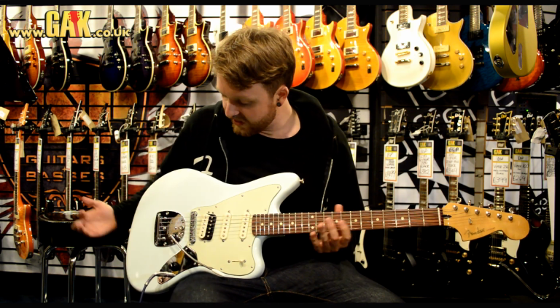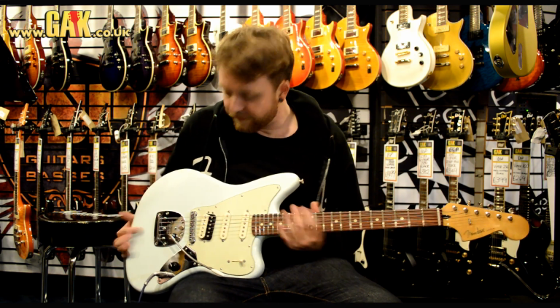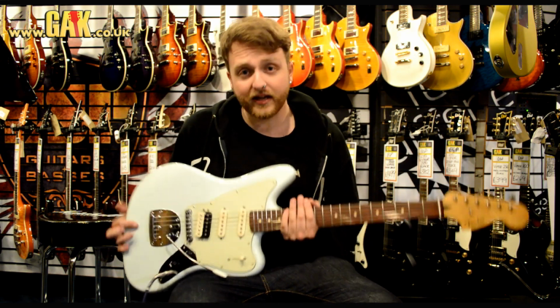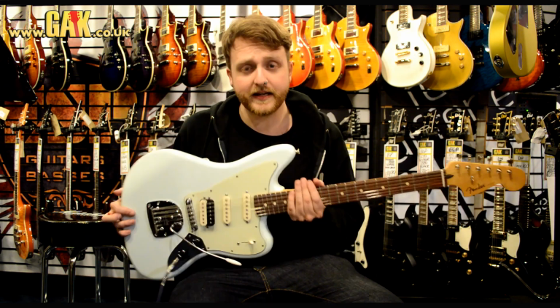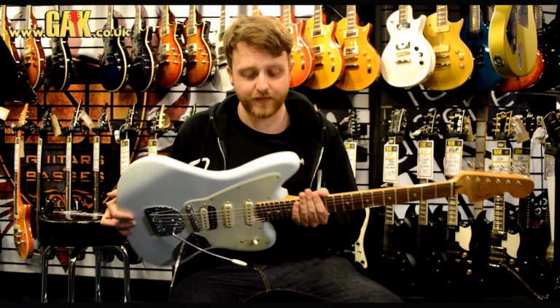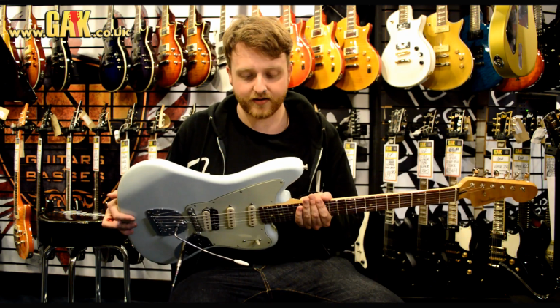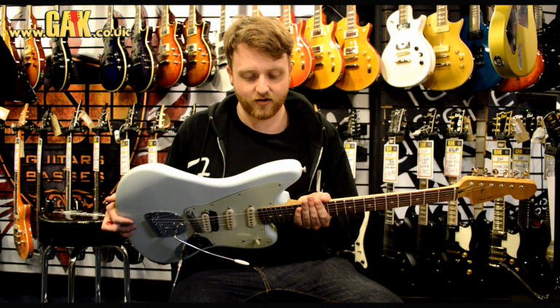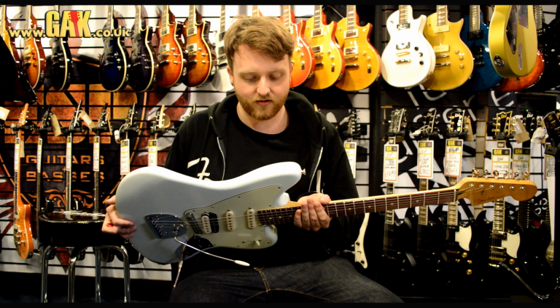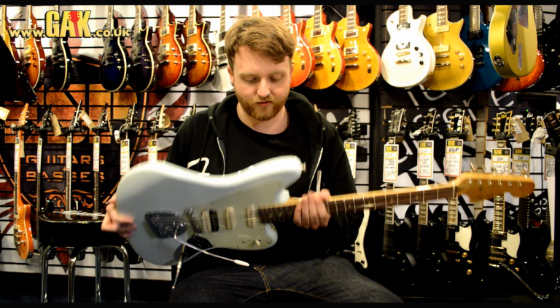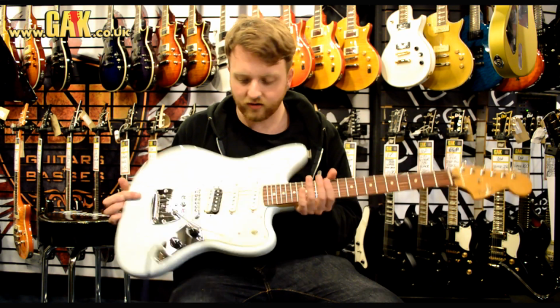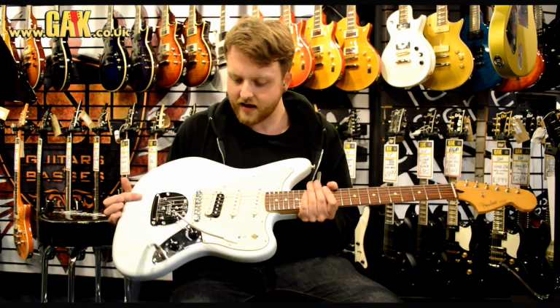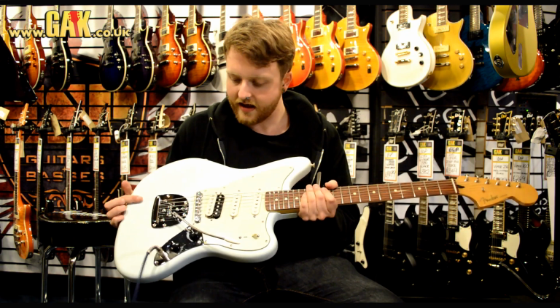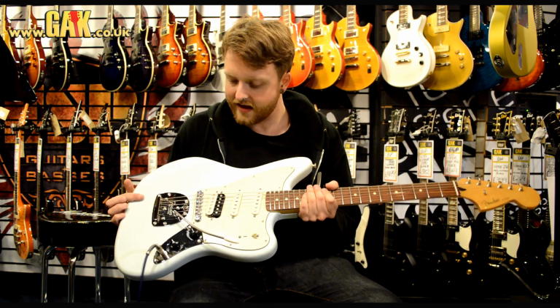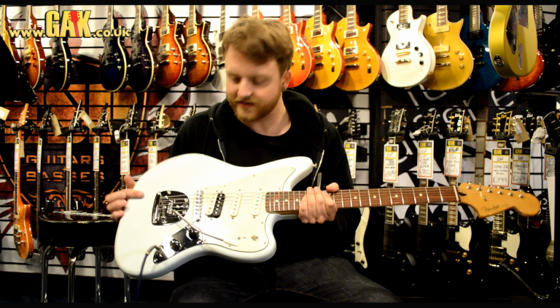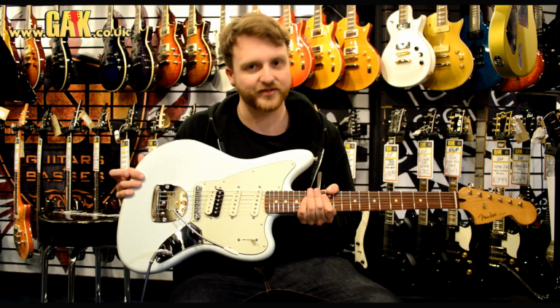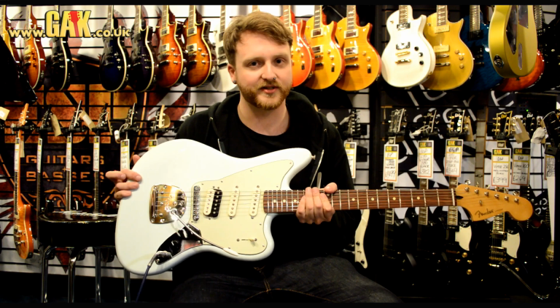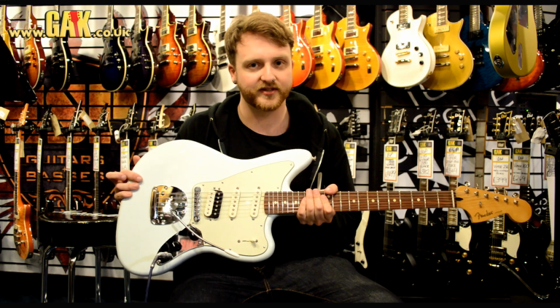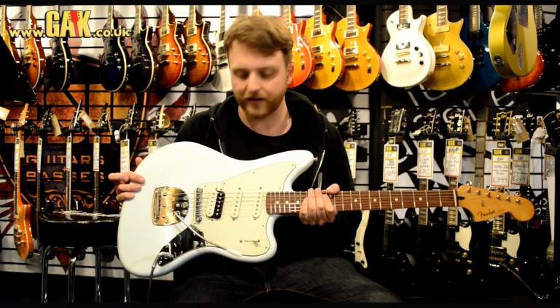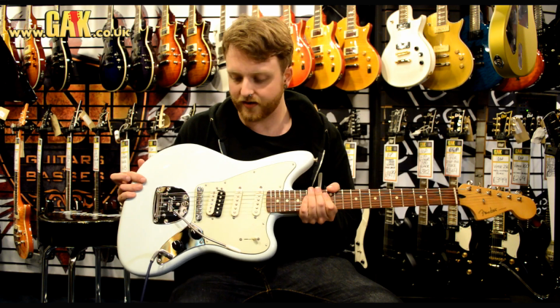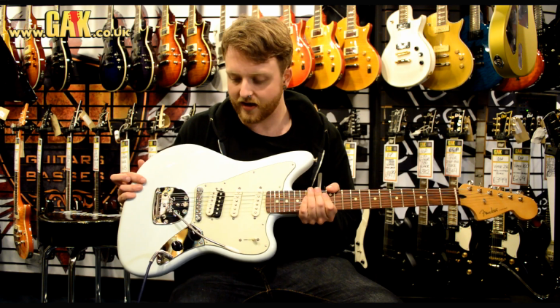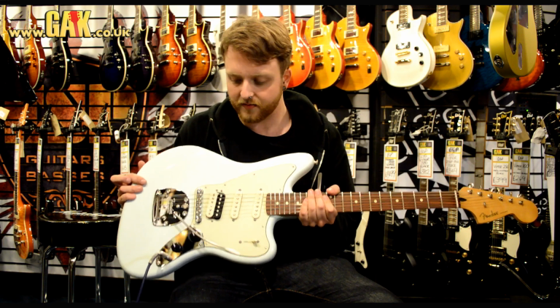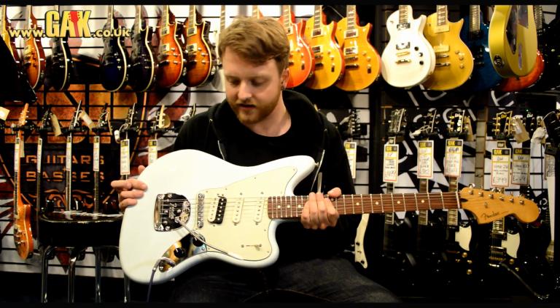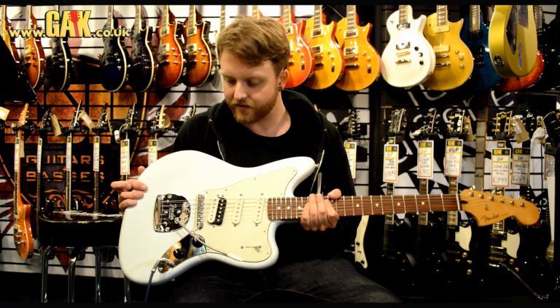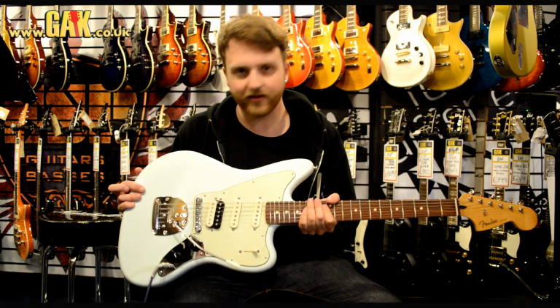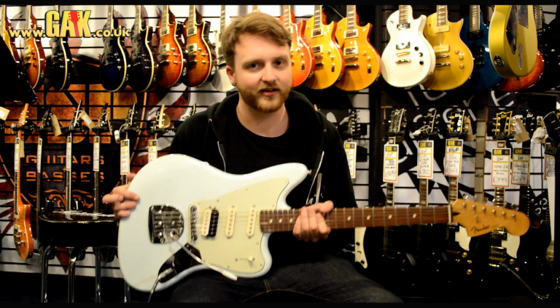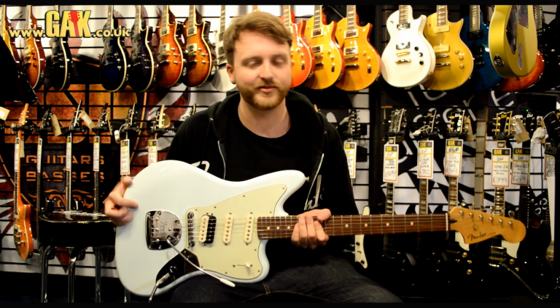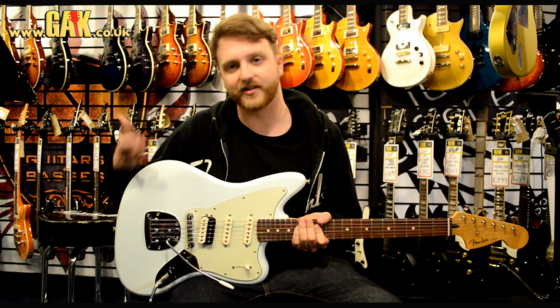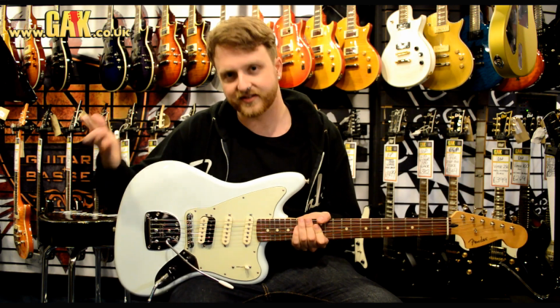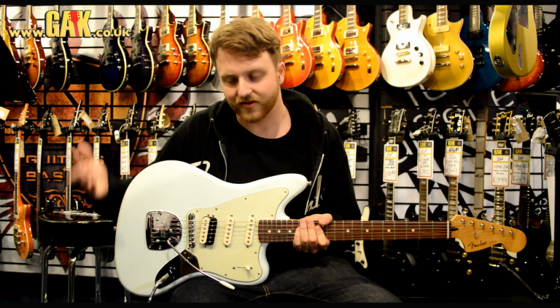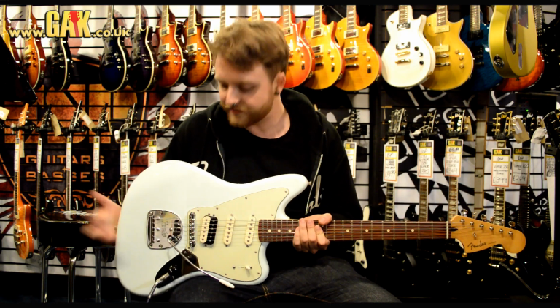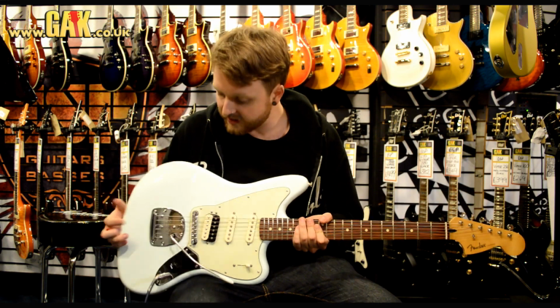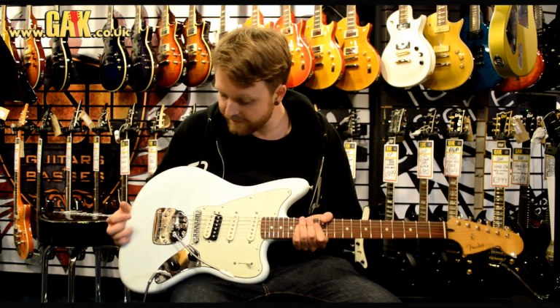The body is made of alder, and this one's in a sonic blue colour, but they come in other colours which you can see on the website.